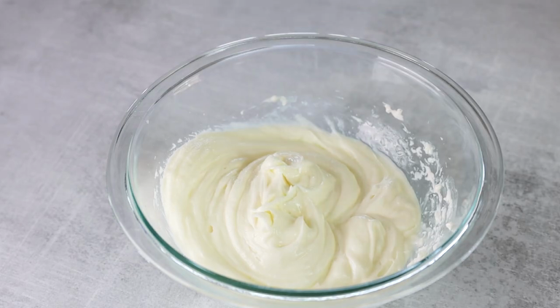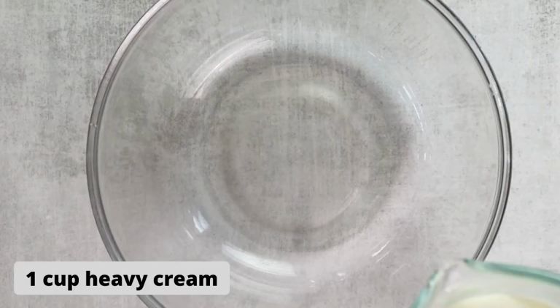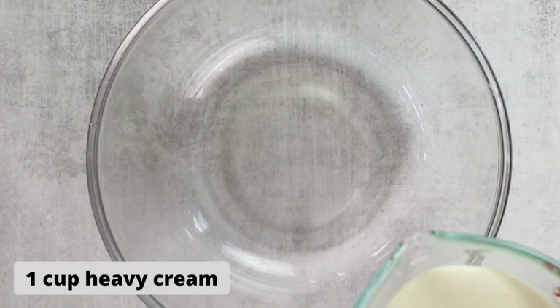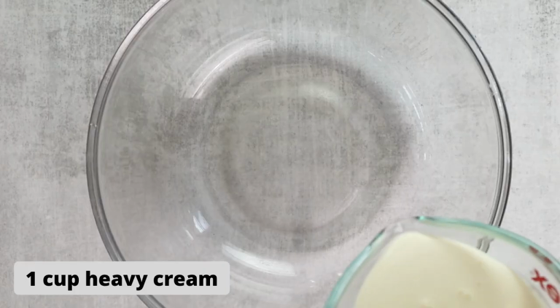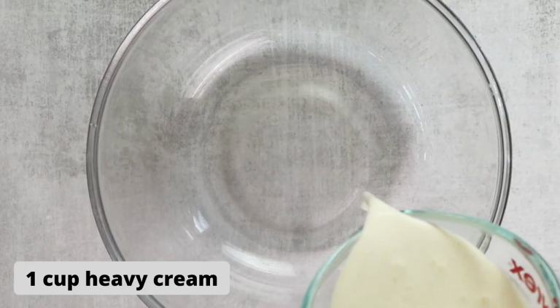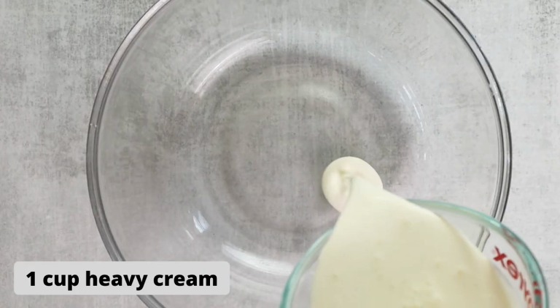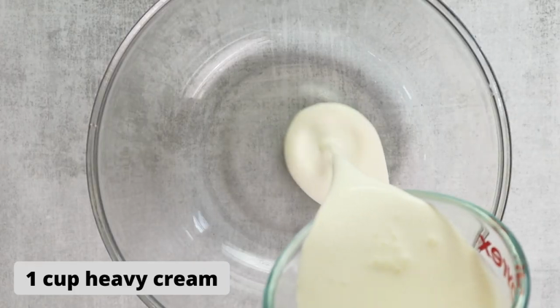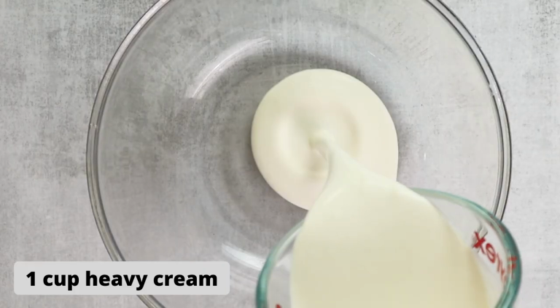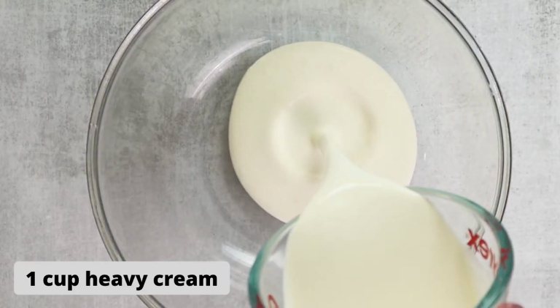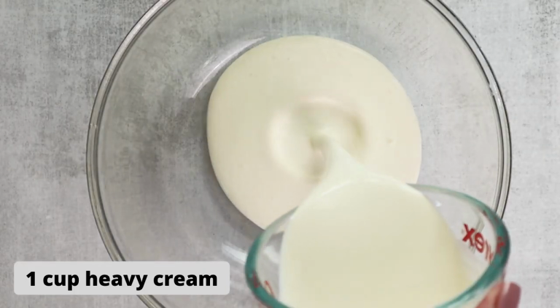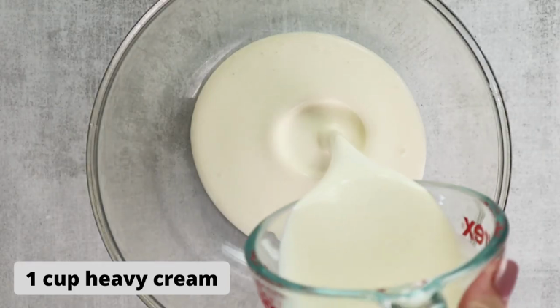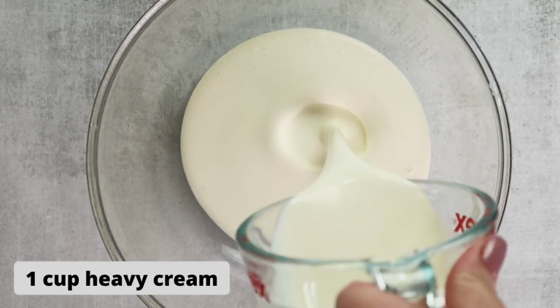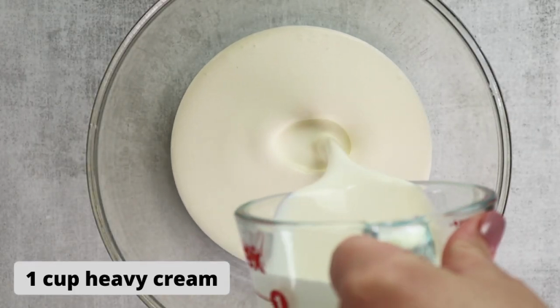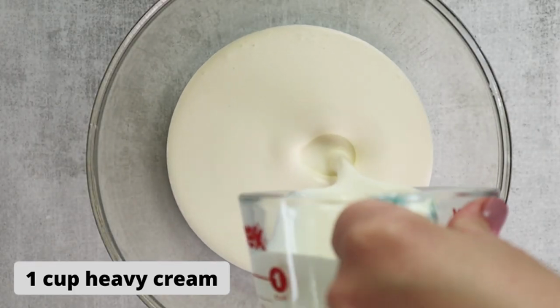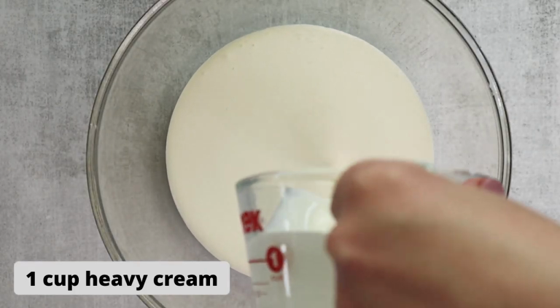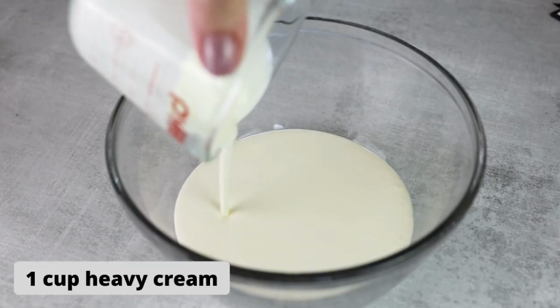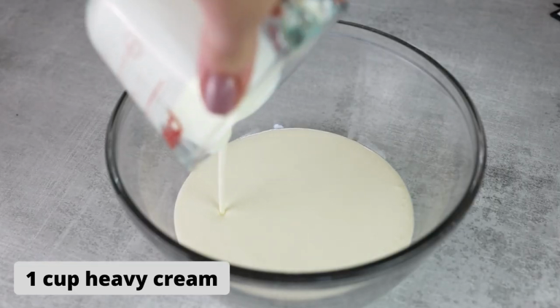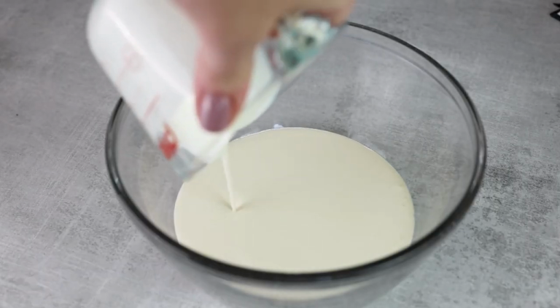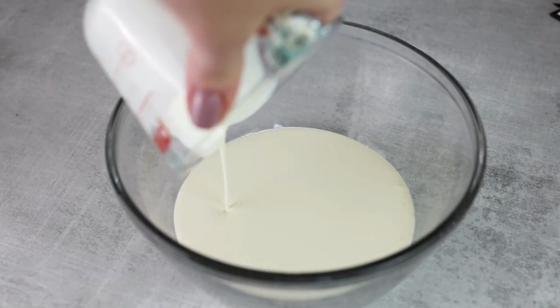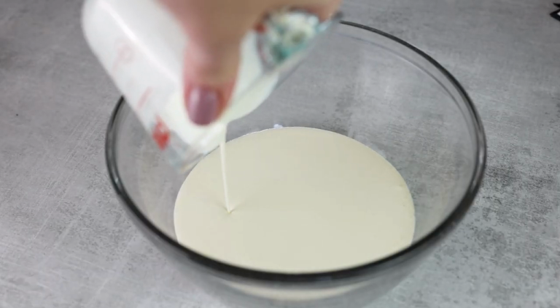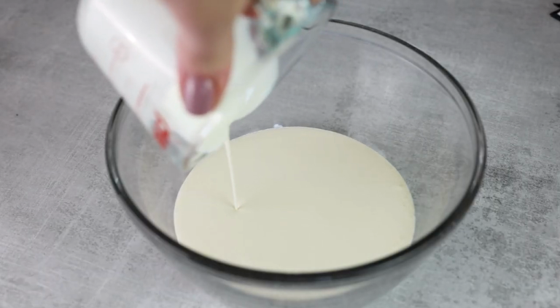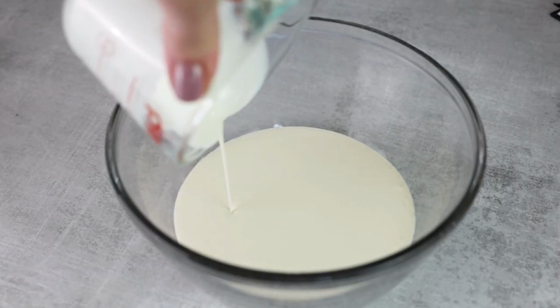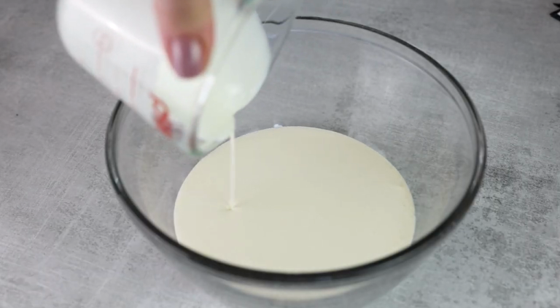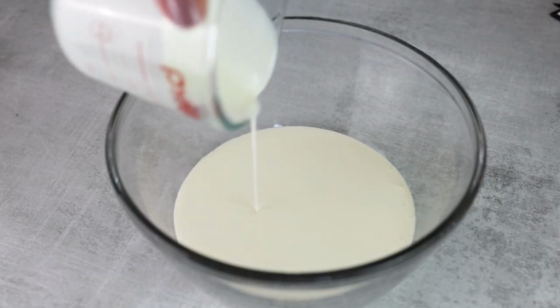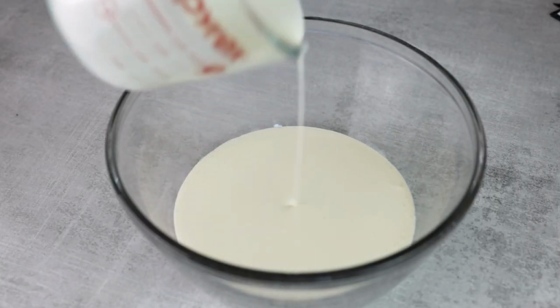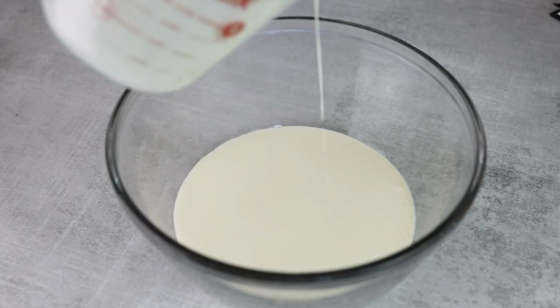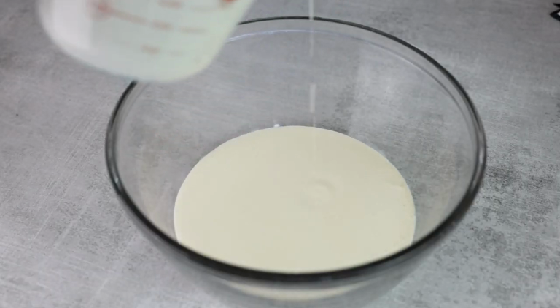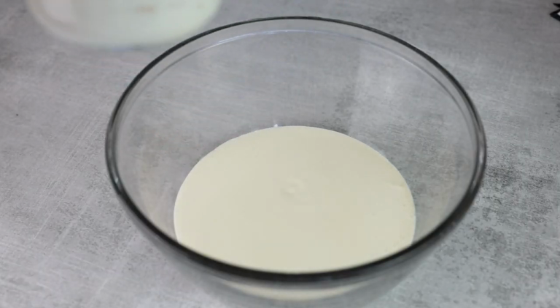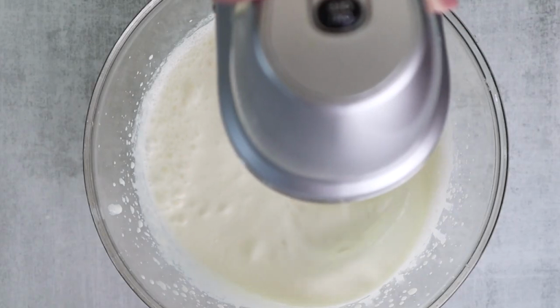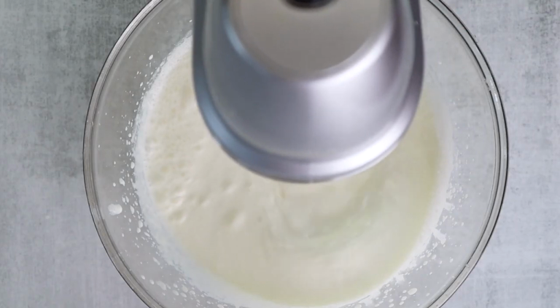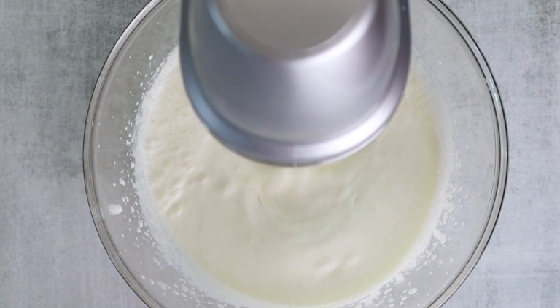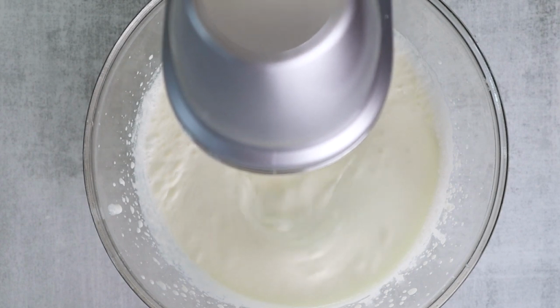You want to beat these ingredients with an electric mixer until they're light and fluffy. In a separate bowl, we're going to add one cup of heavy whipping cream and beat it until stiff peaks form.